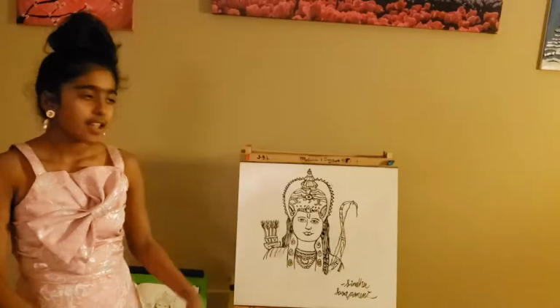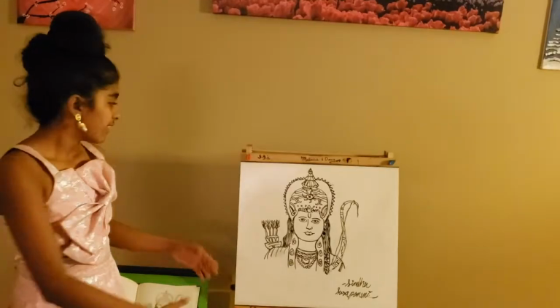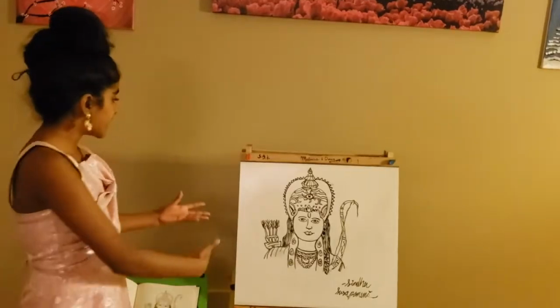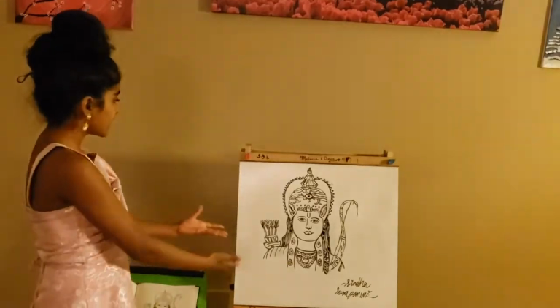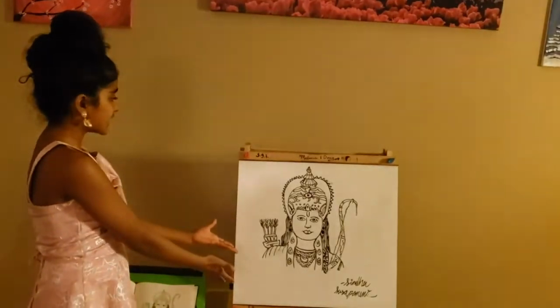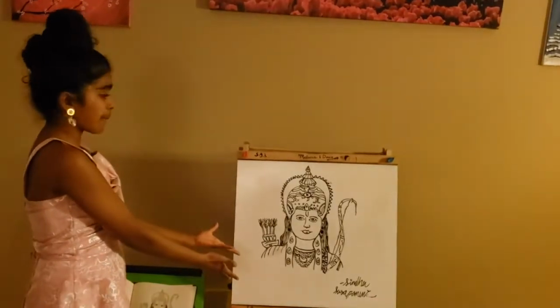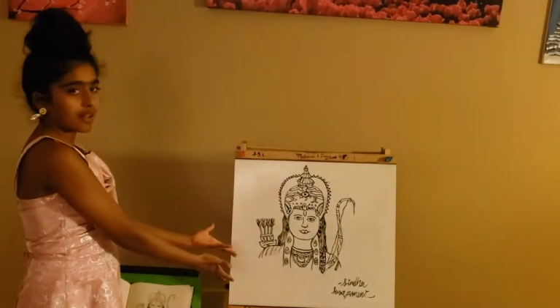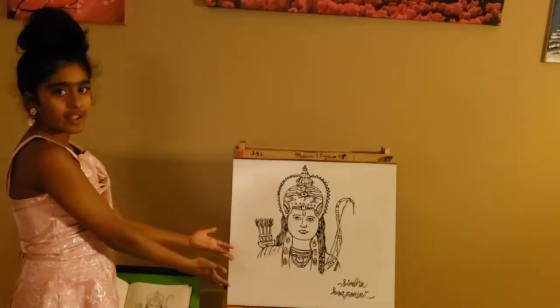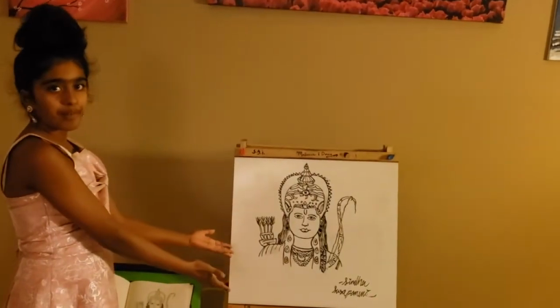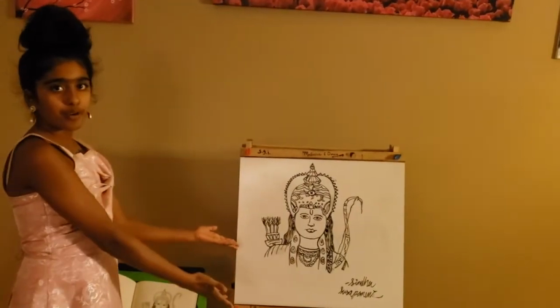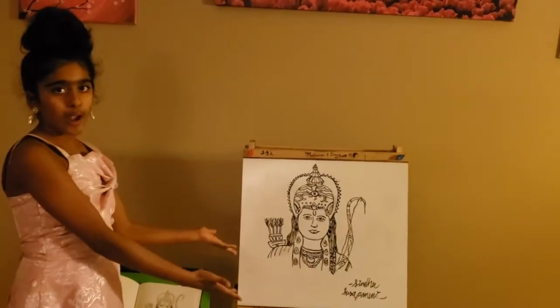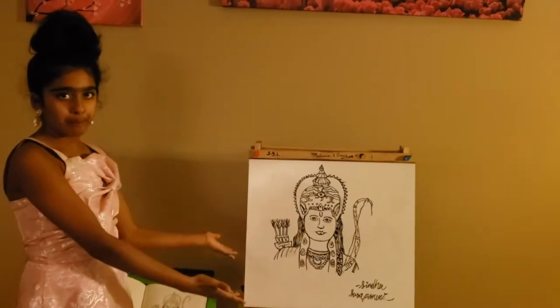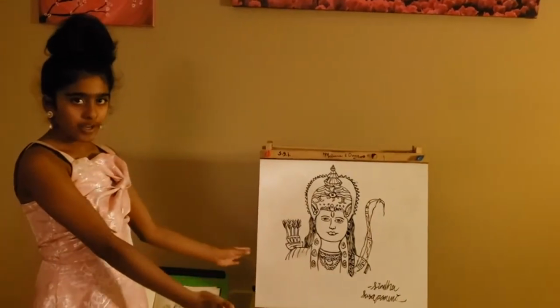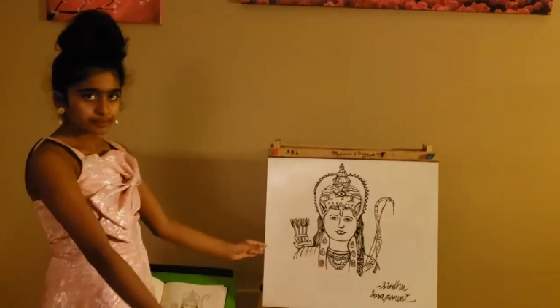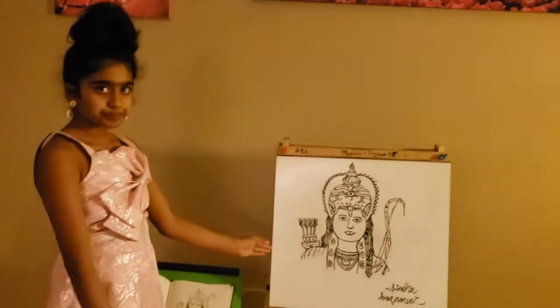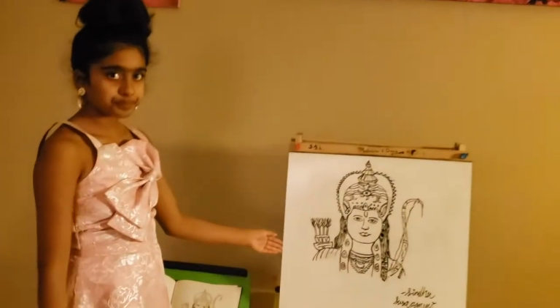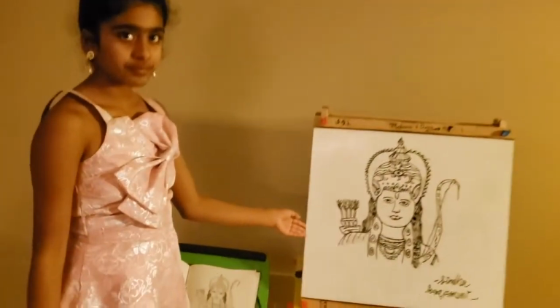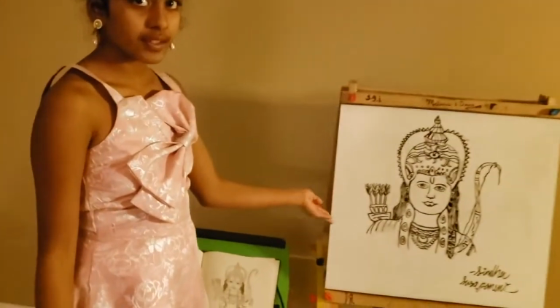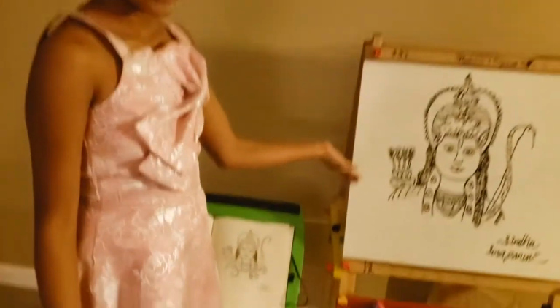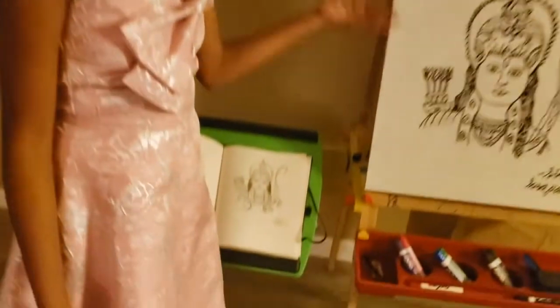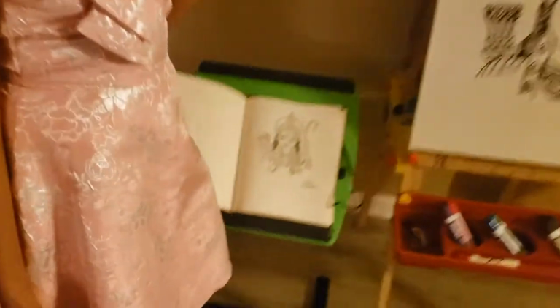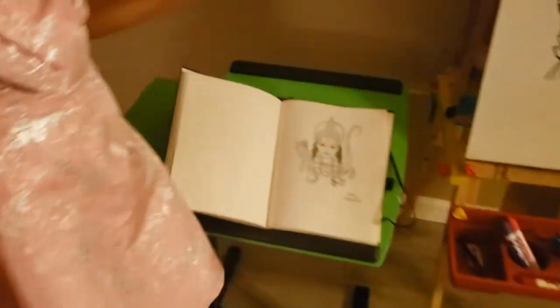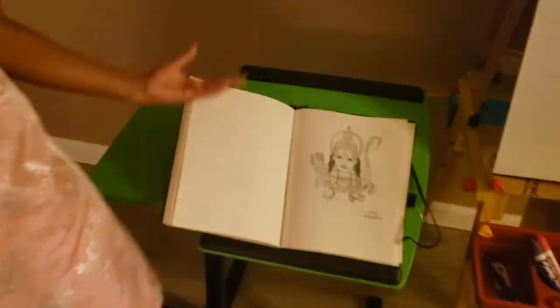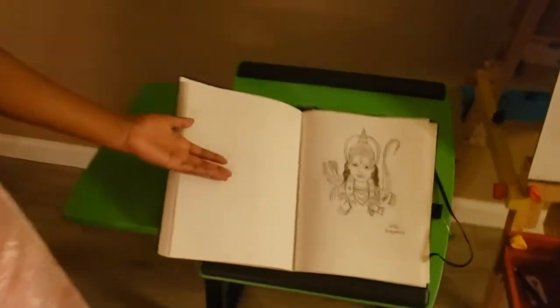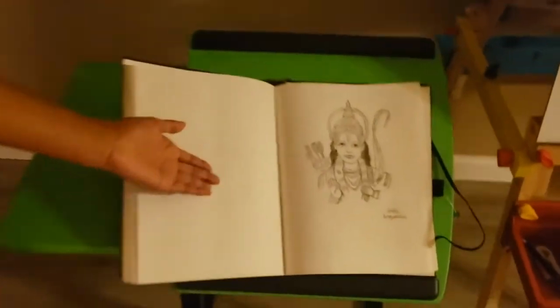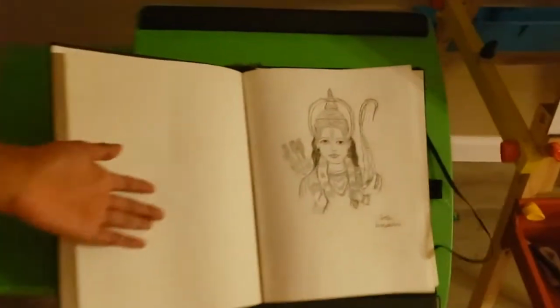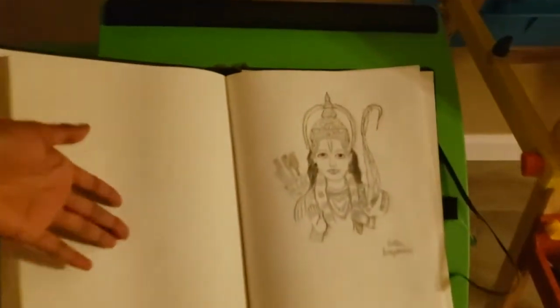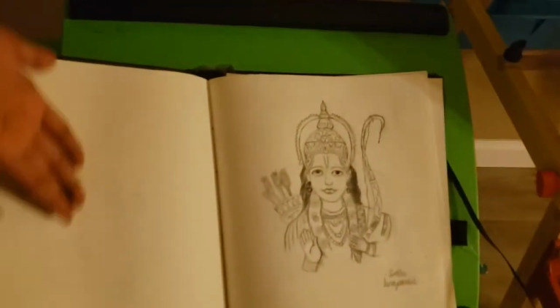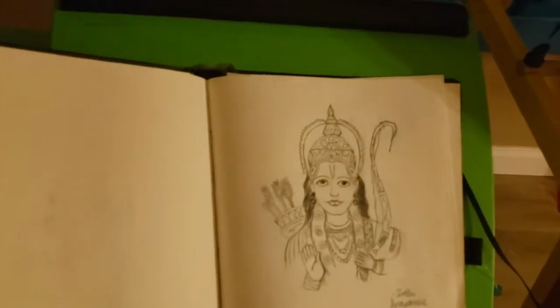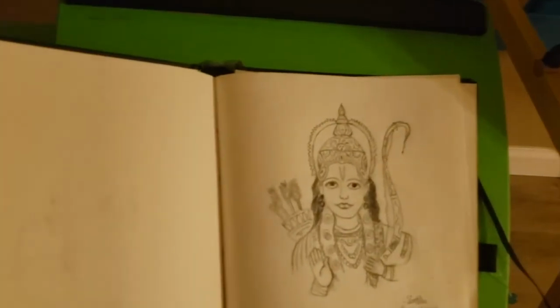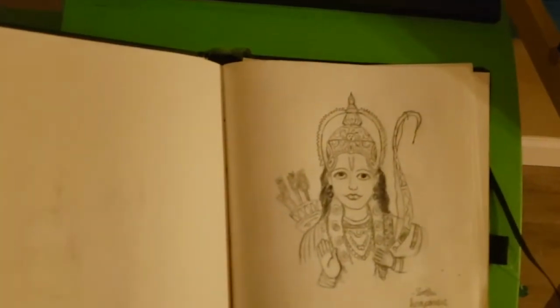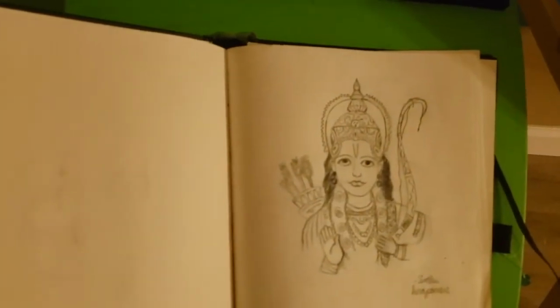This is an example of him on the whiteboard, and this is an example of him on paper.